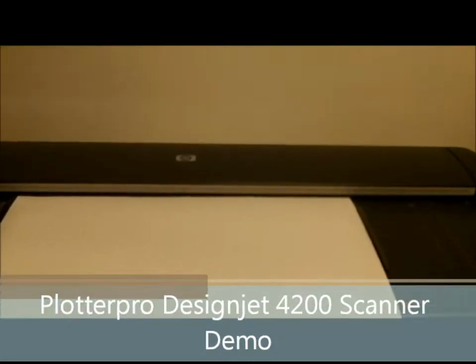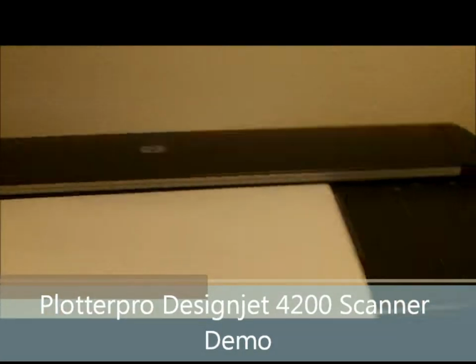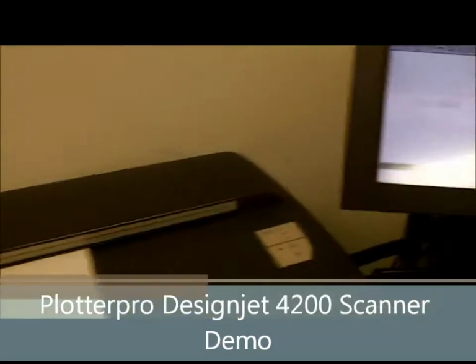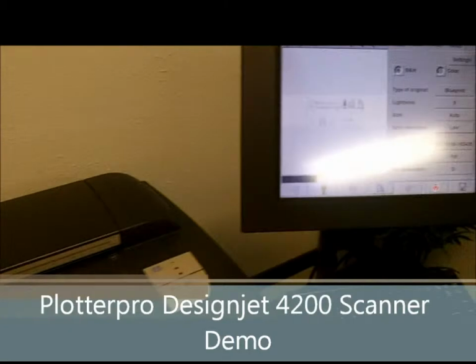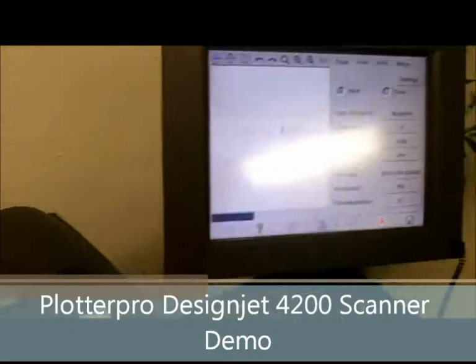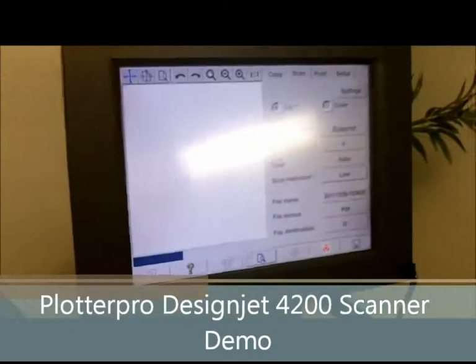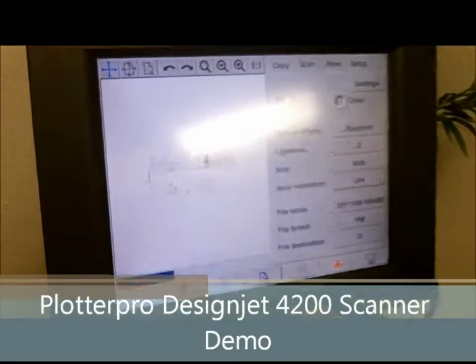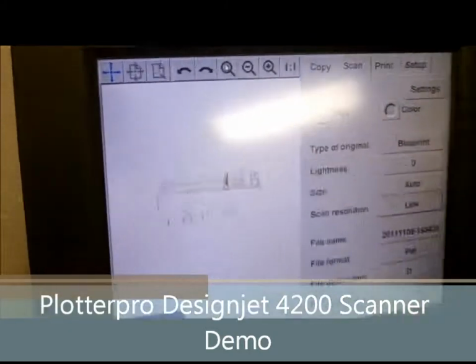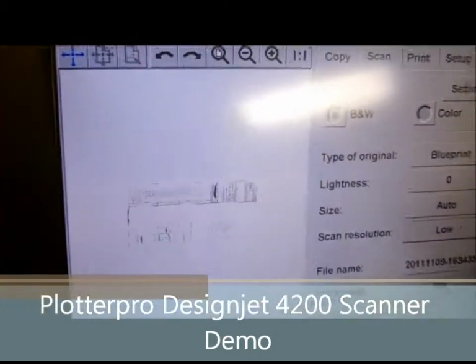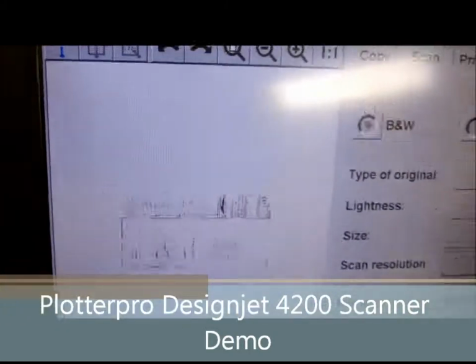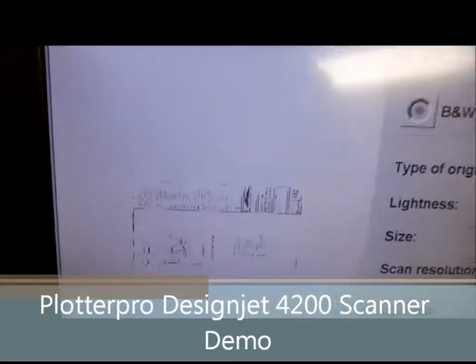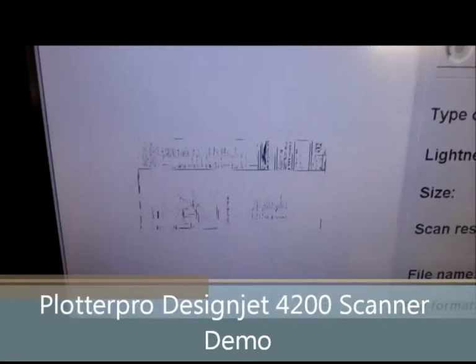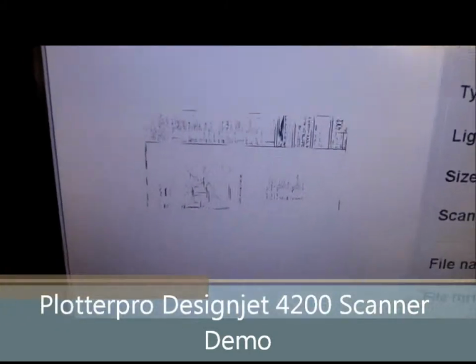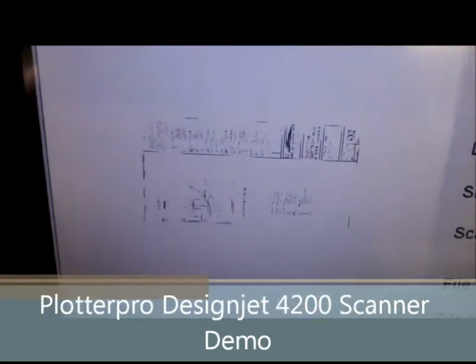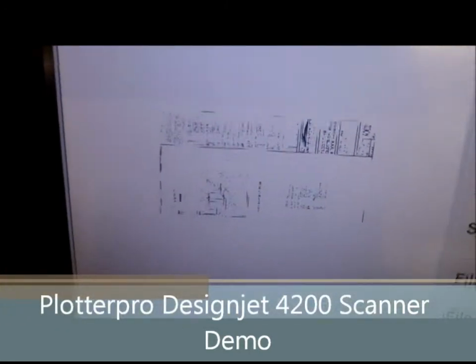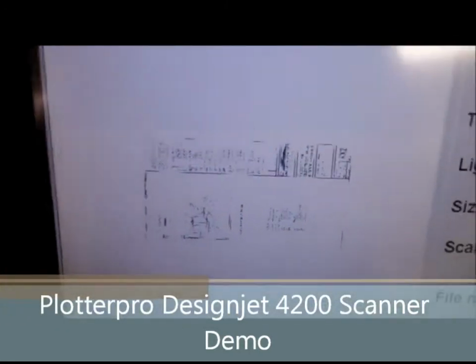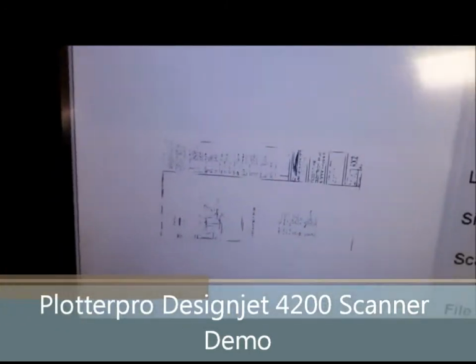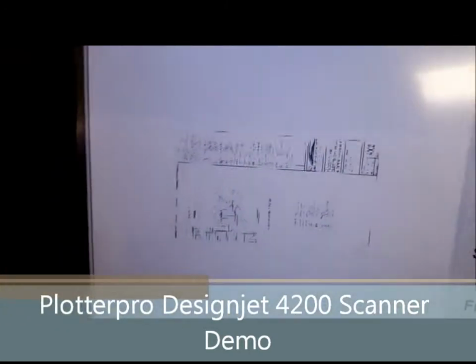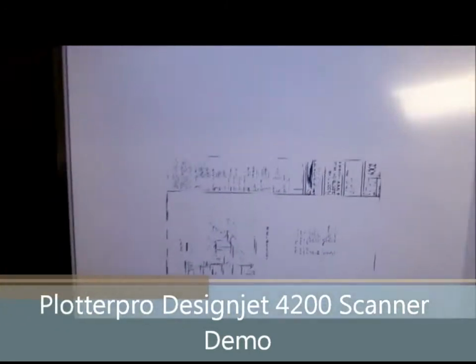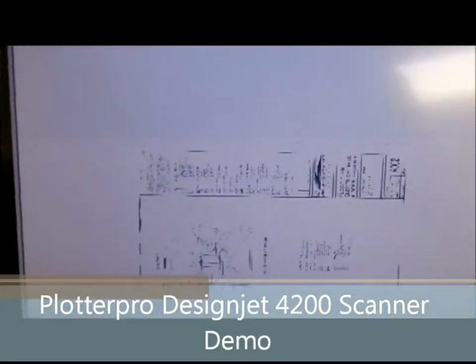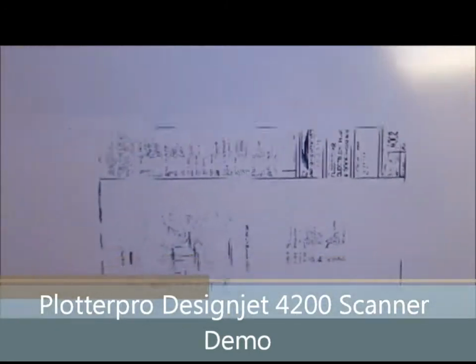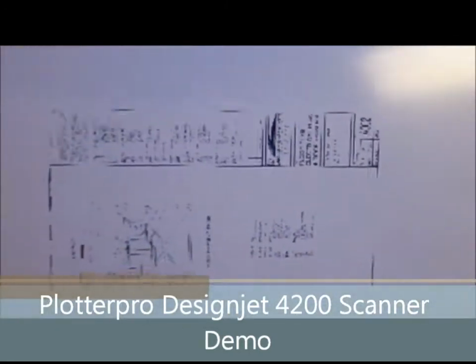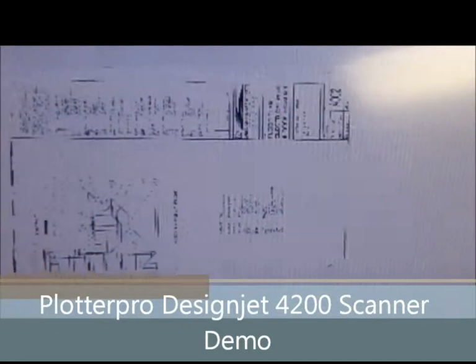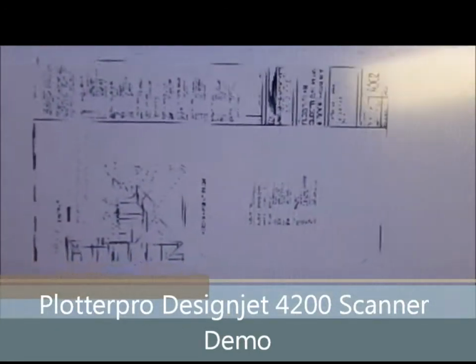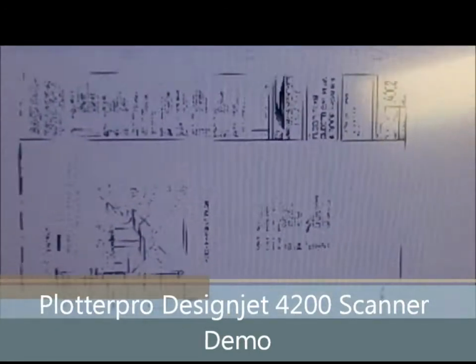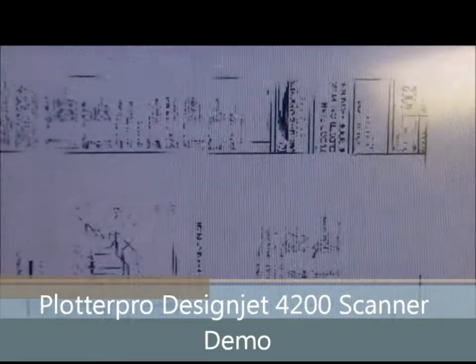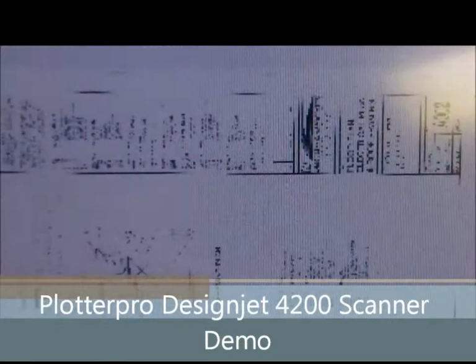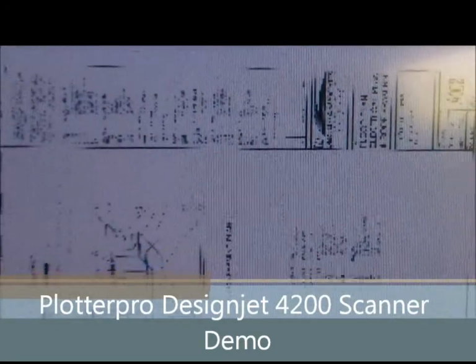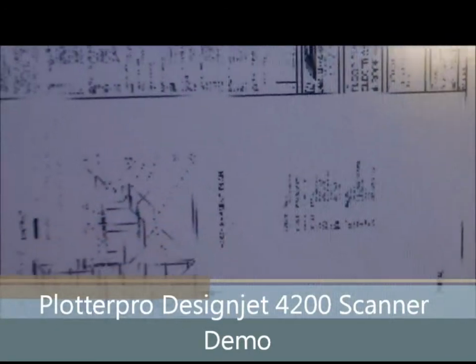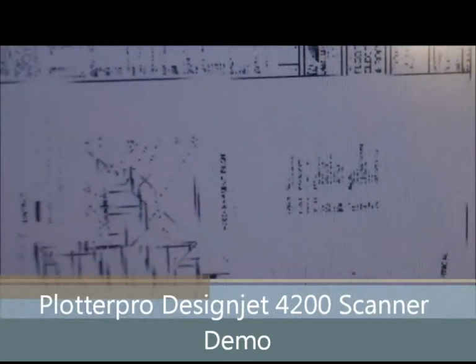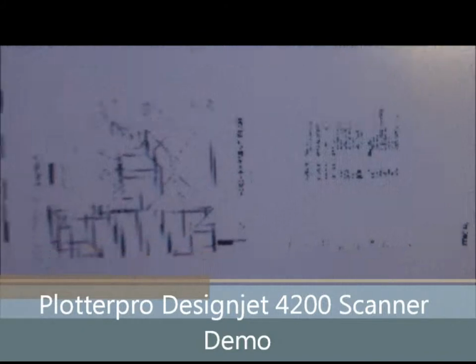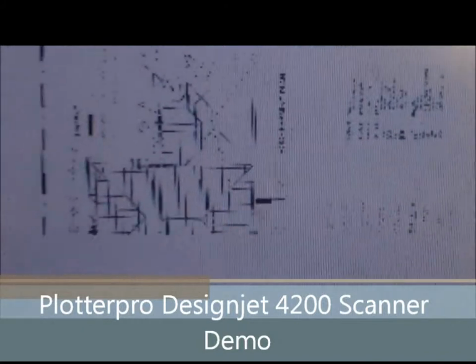As you can see, as it starts scanning, it will generate an auto preview for you.